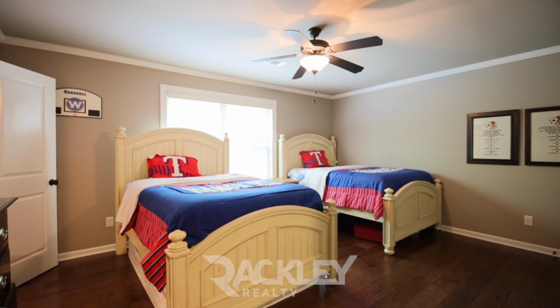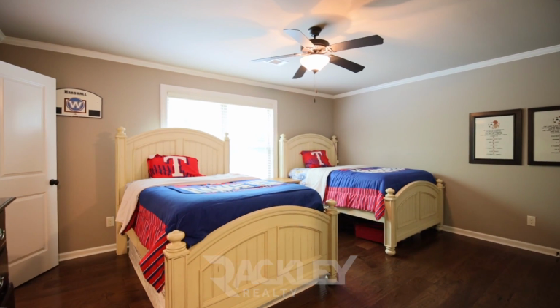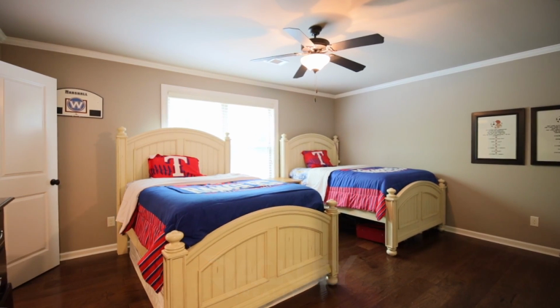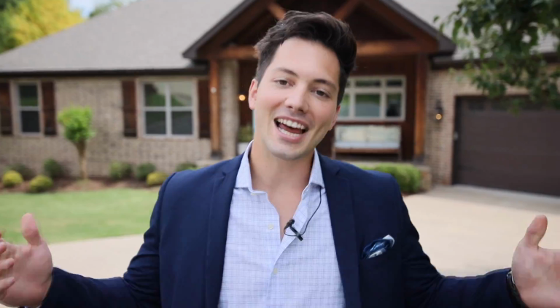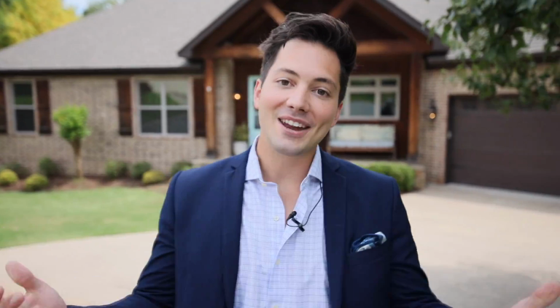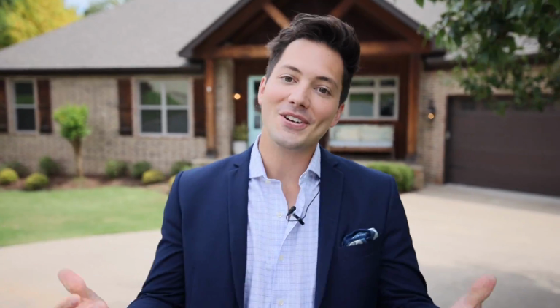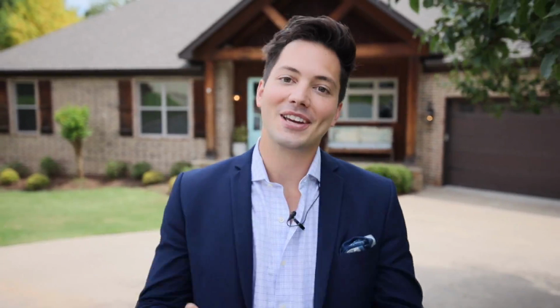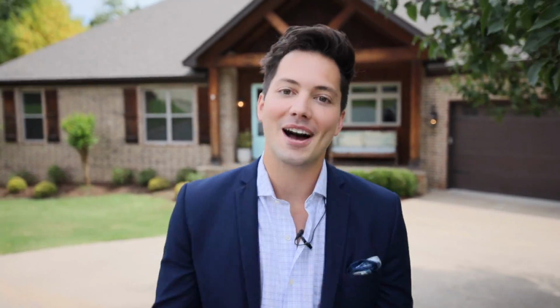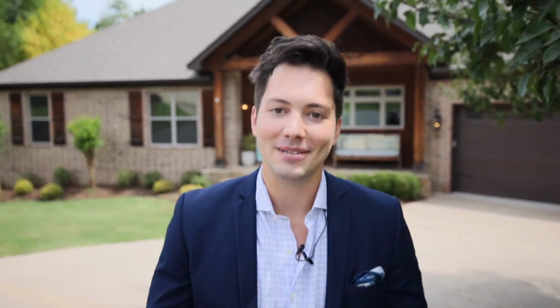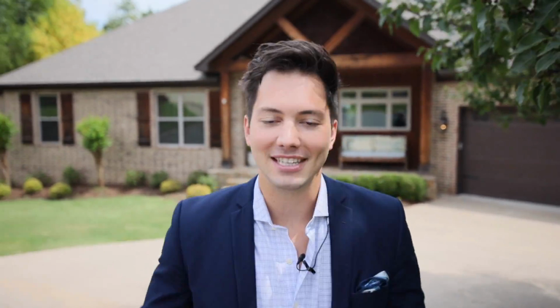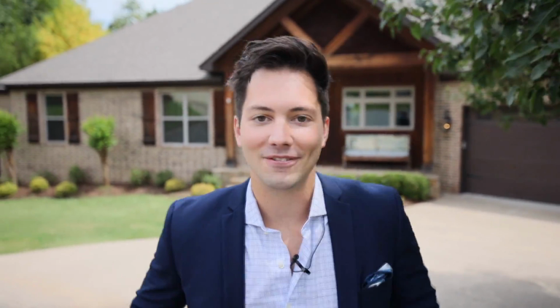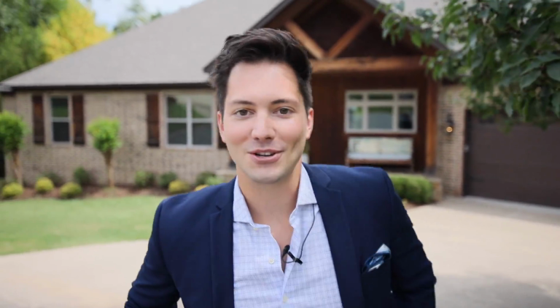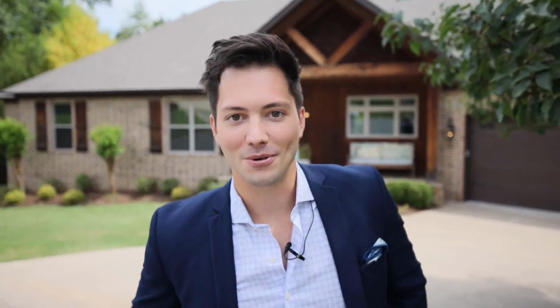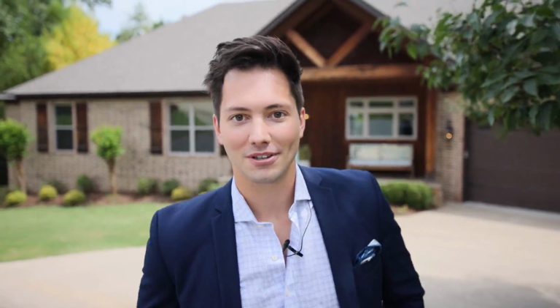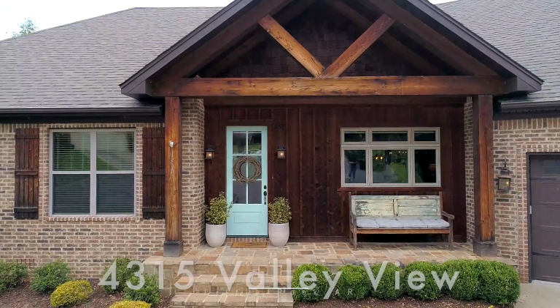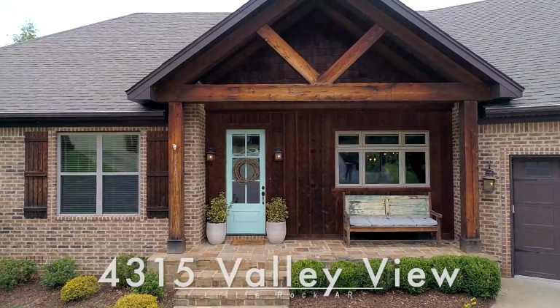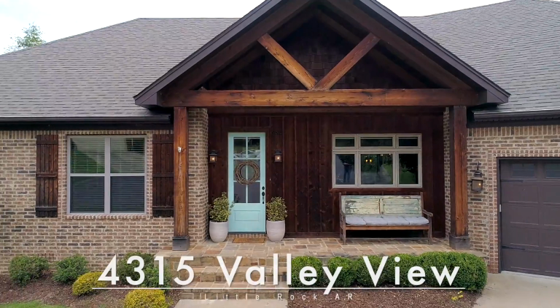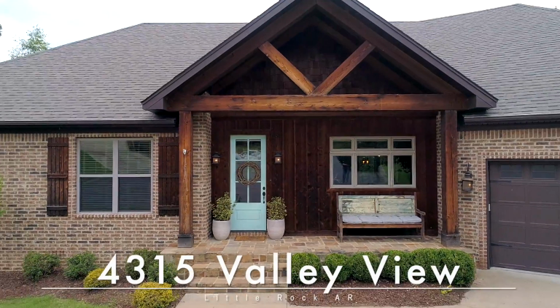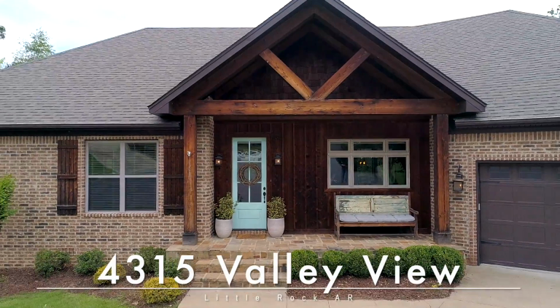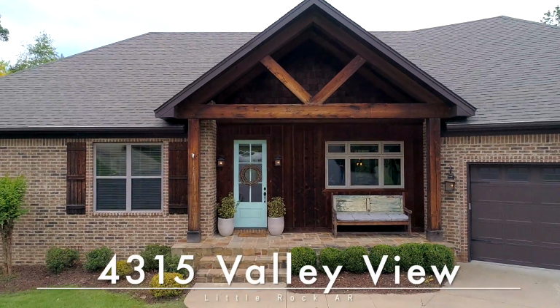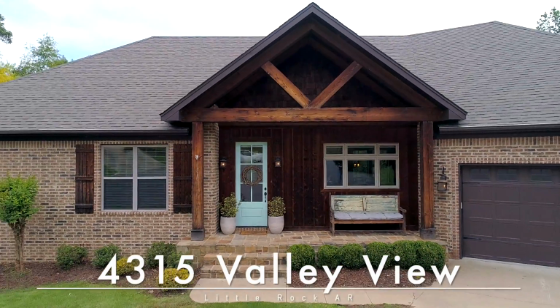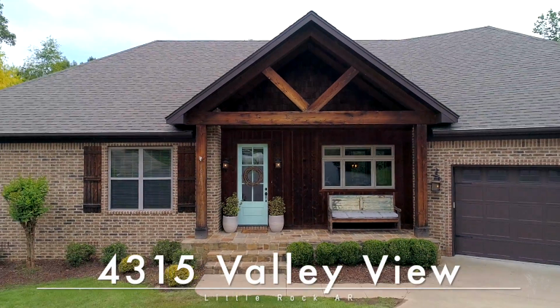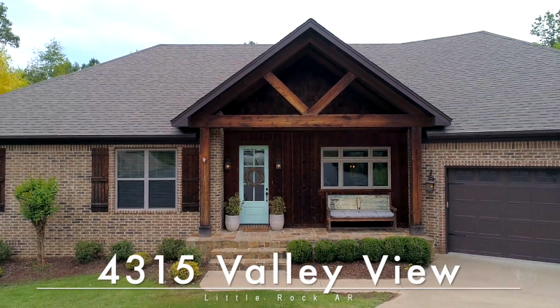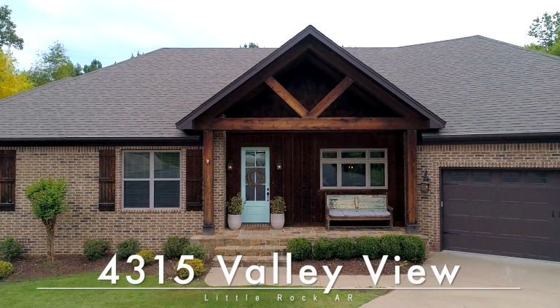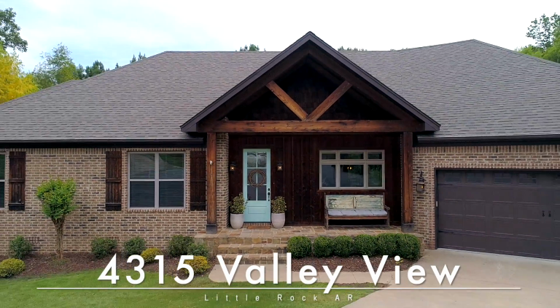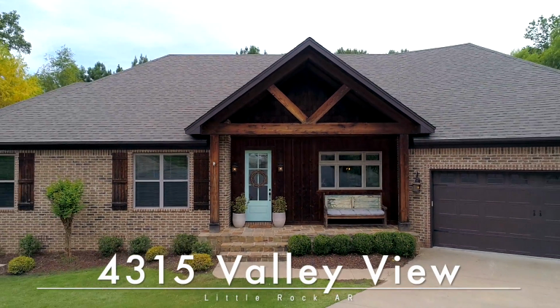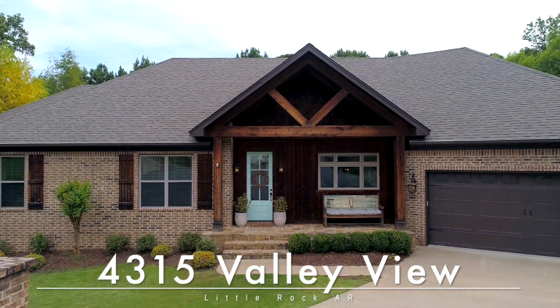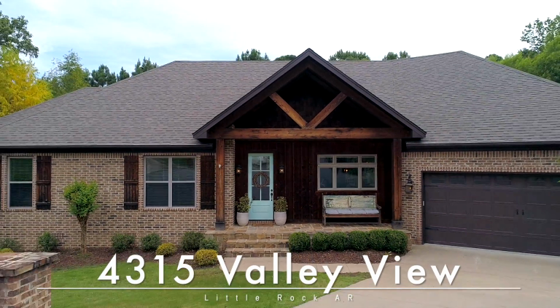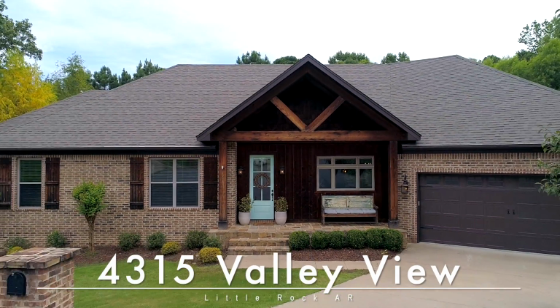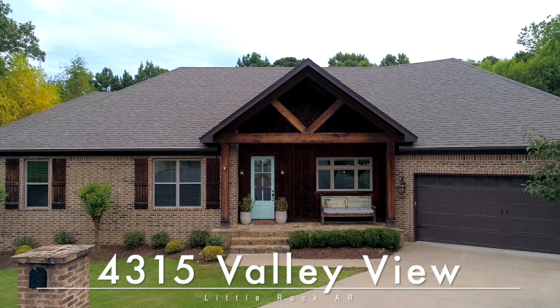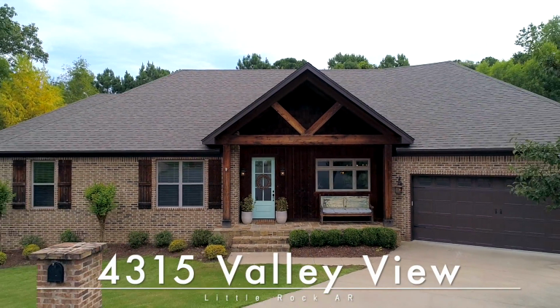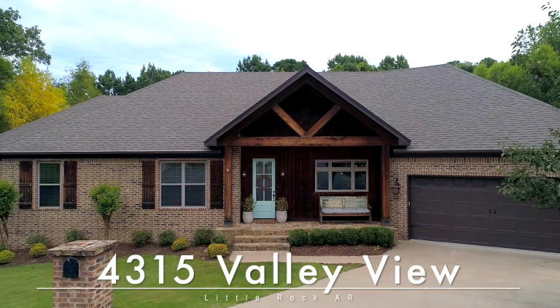We're excited for you to come and see if it's yours. 4315 Valley View Drive. Welcome home.